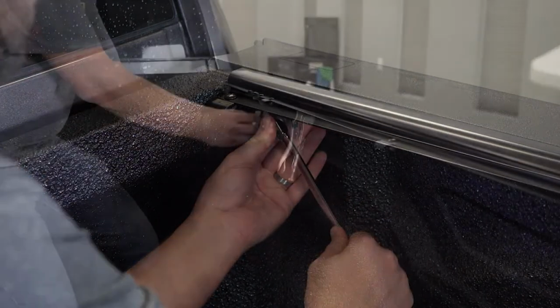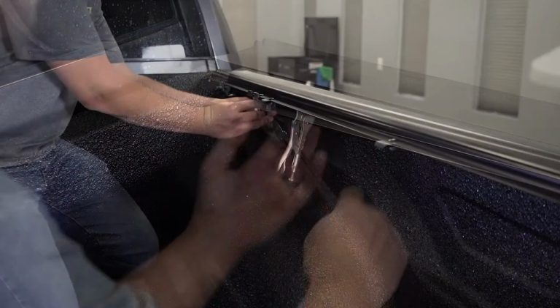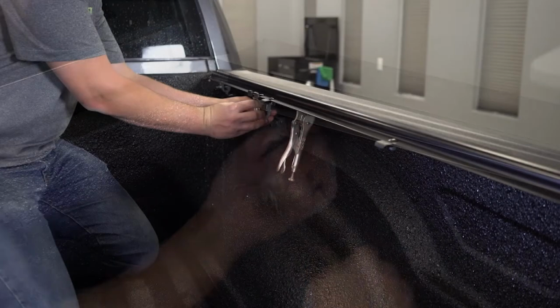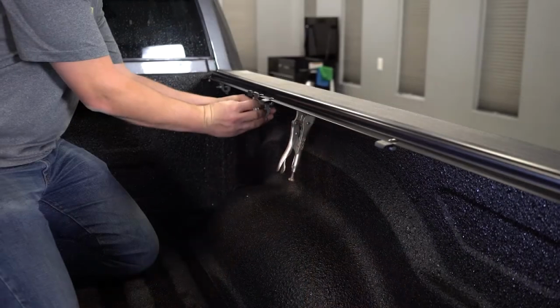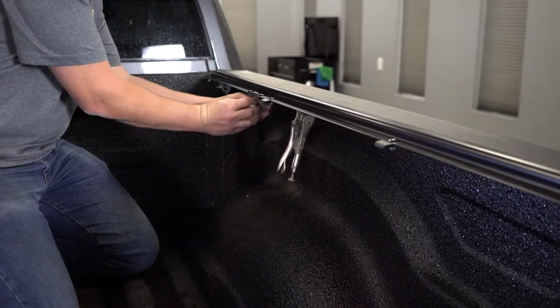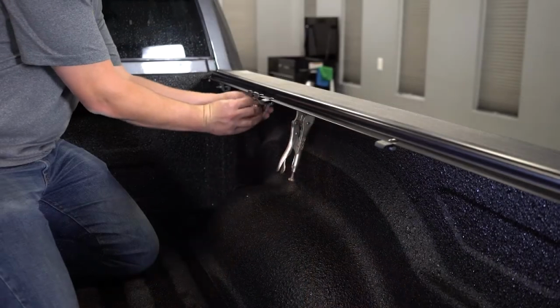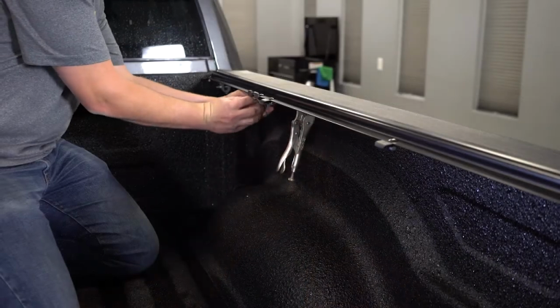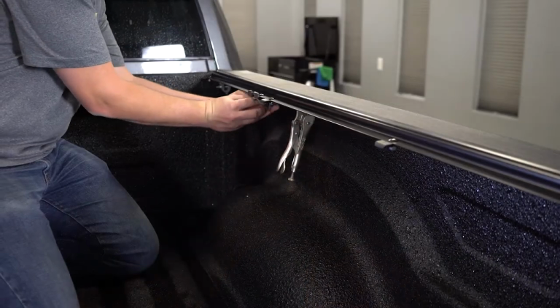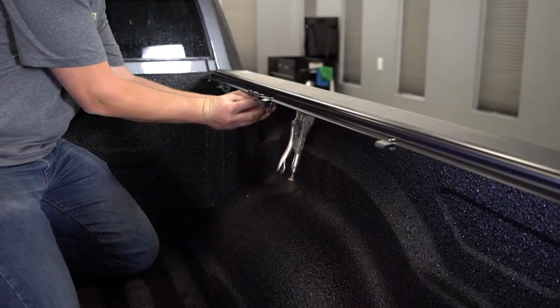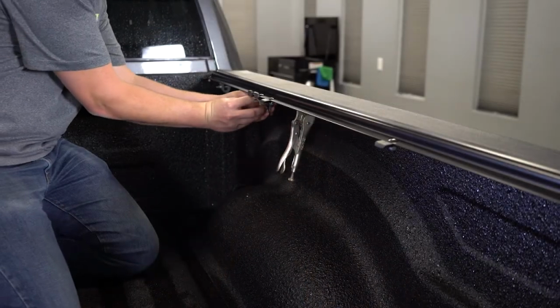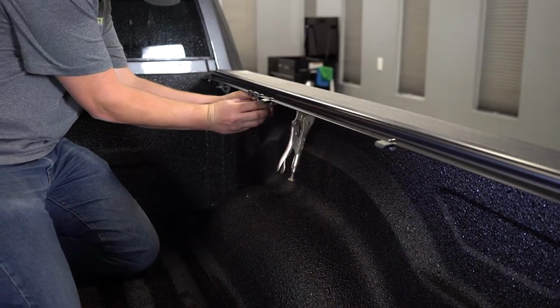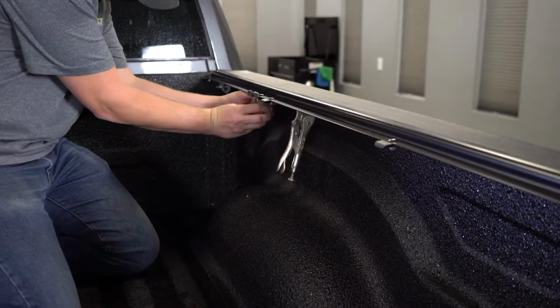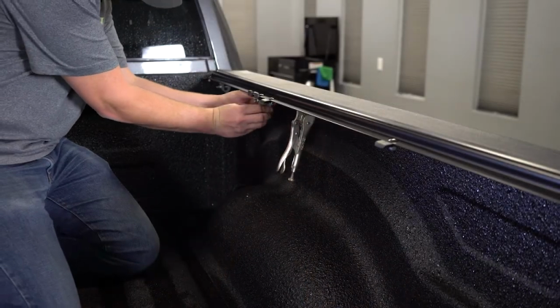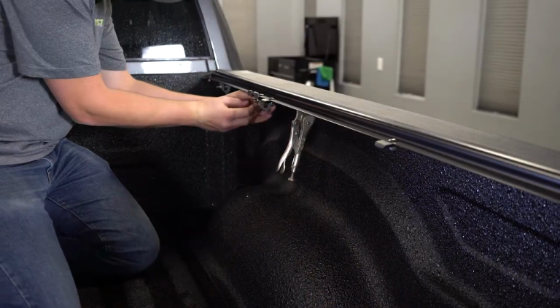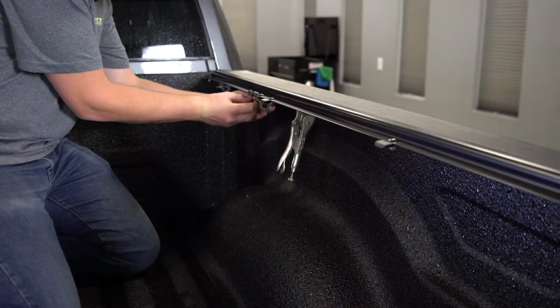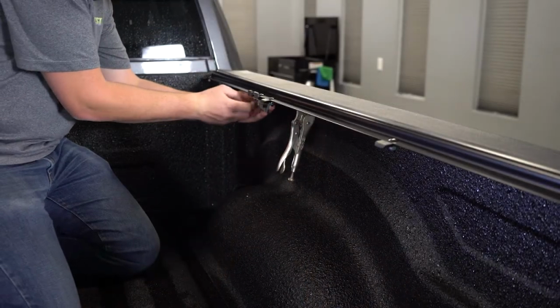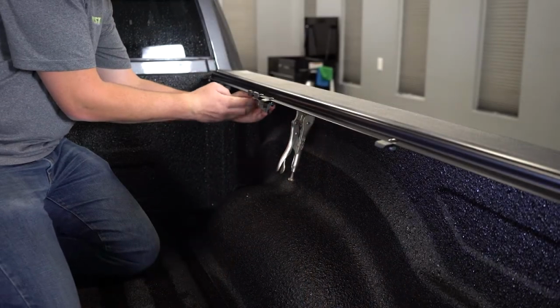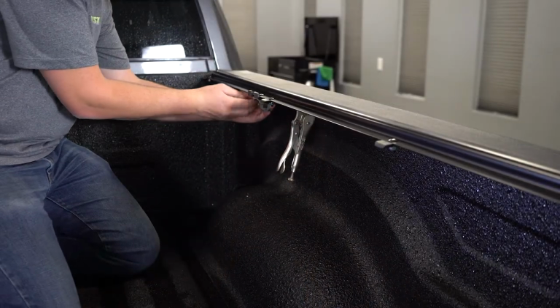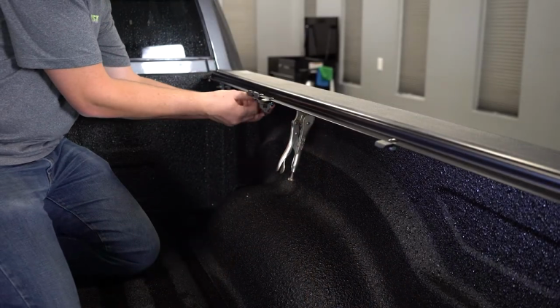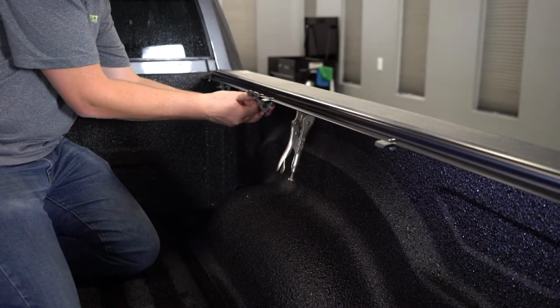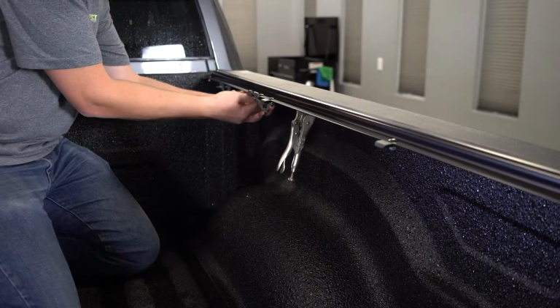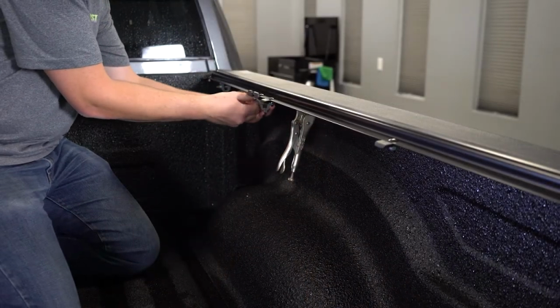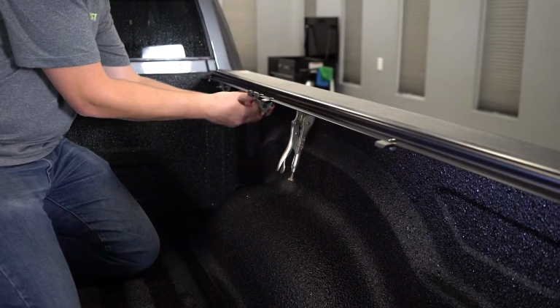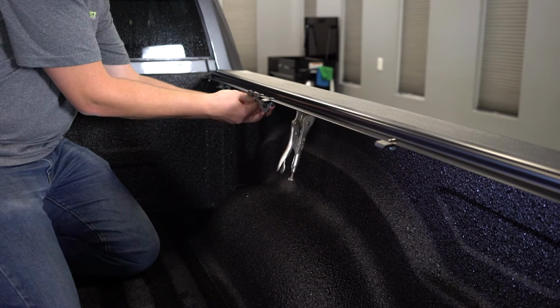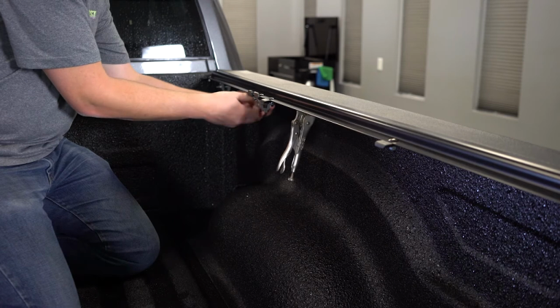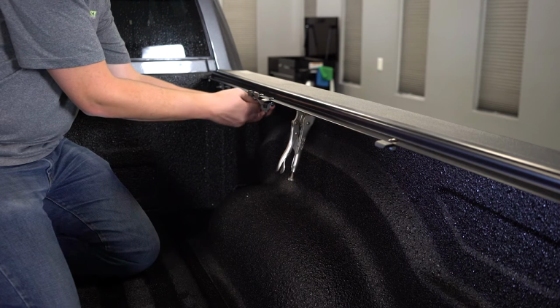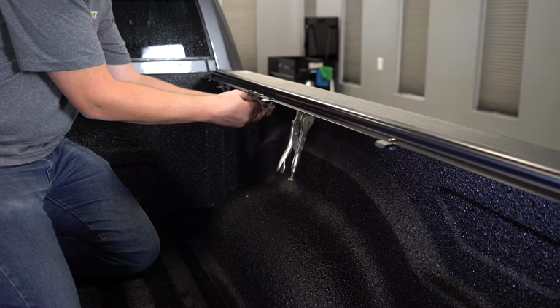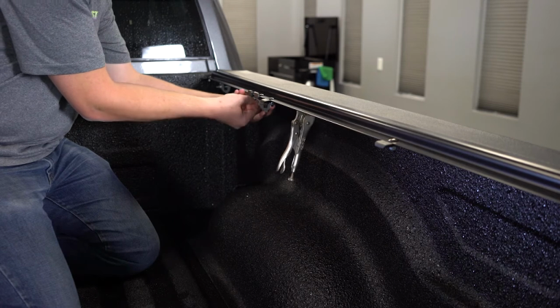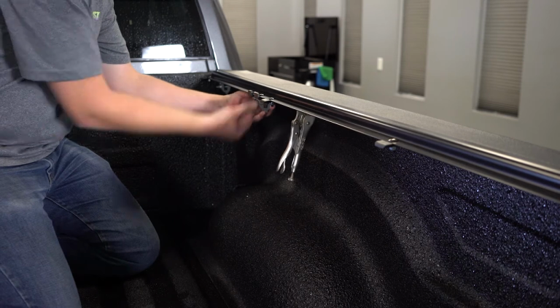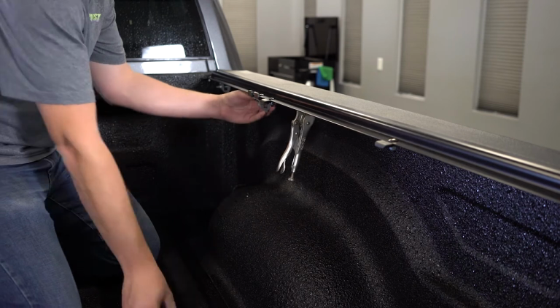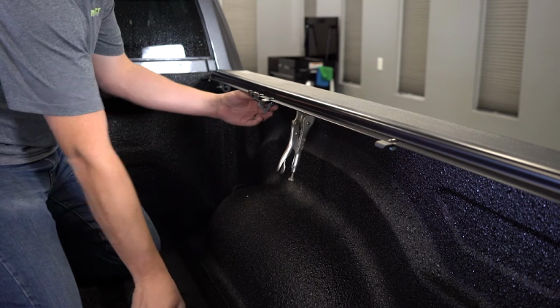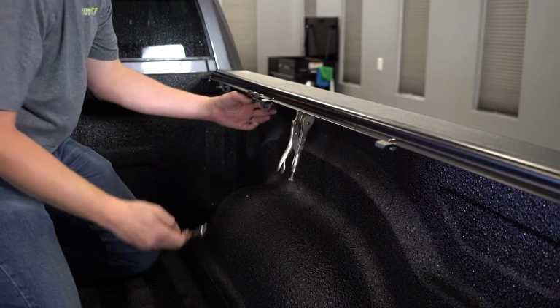We're going to put the next two clamps on. You want to try and space them out as evenly as possible between the front clamp and the back clamp.